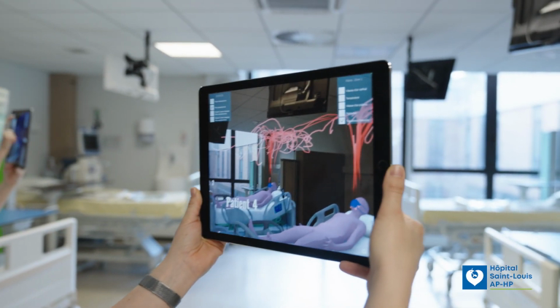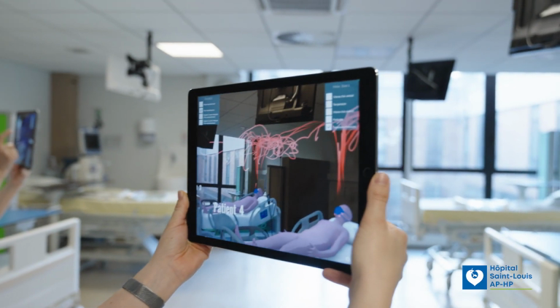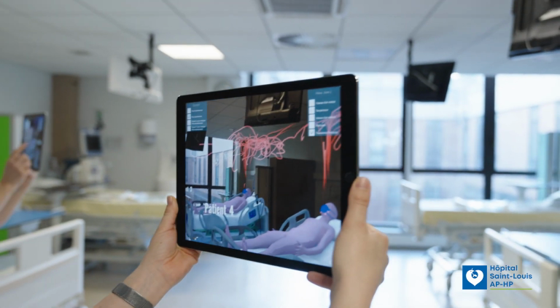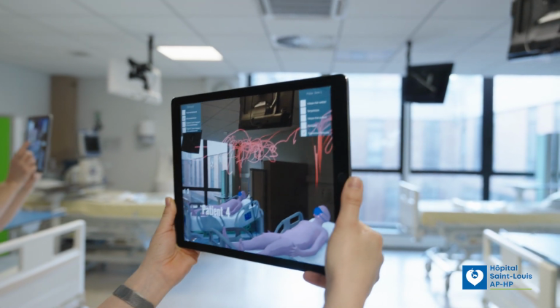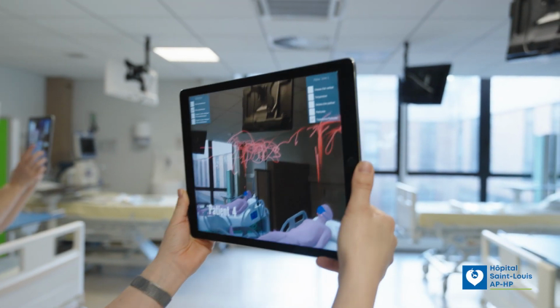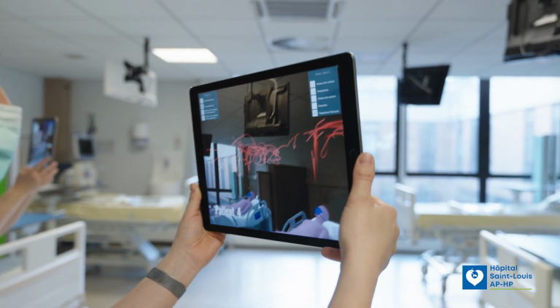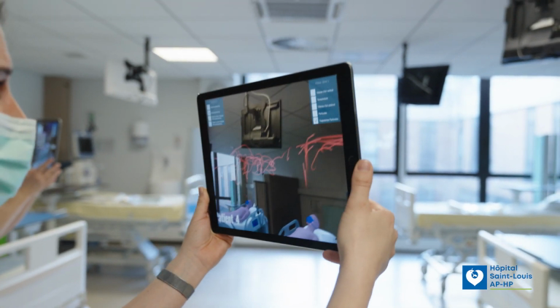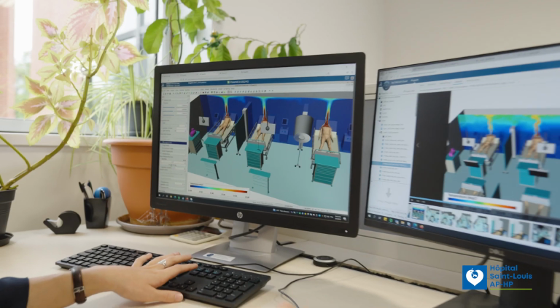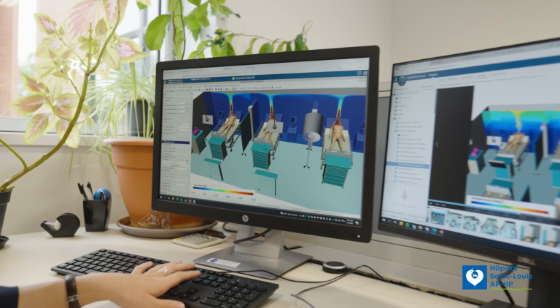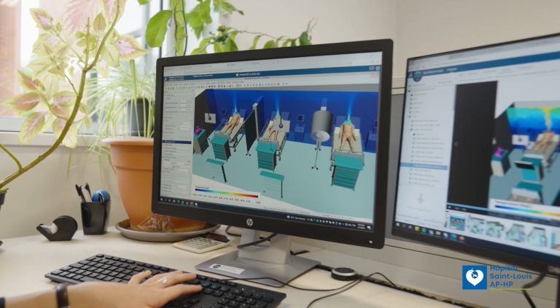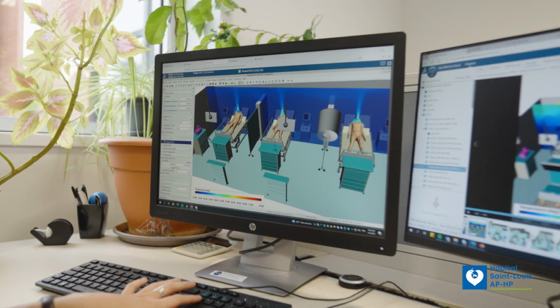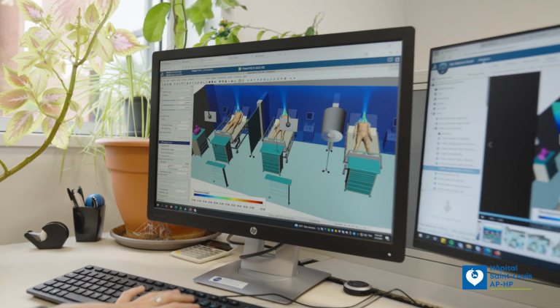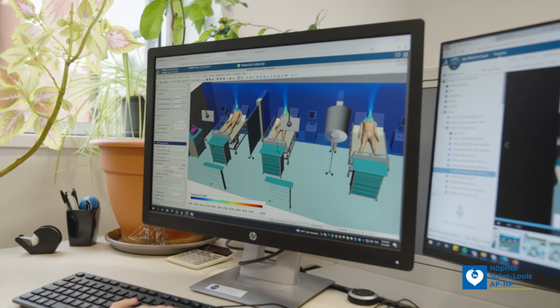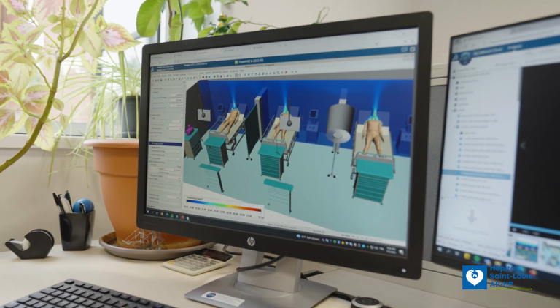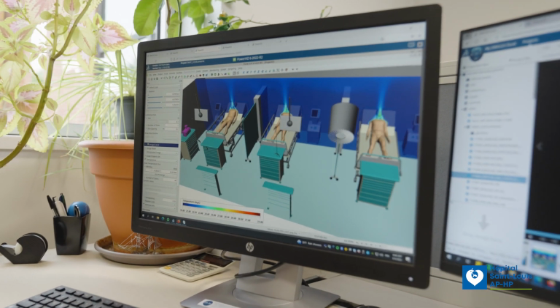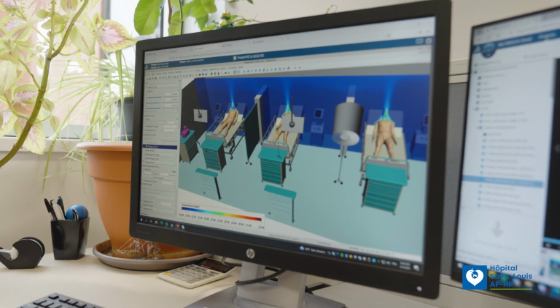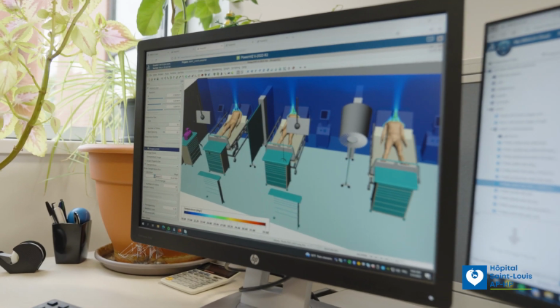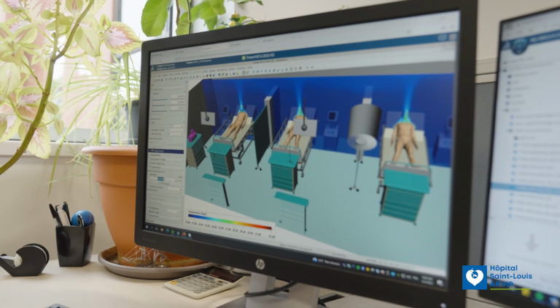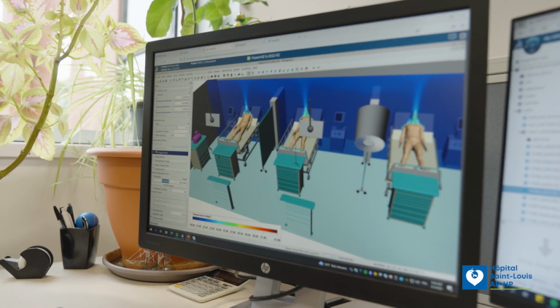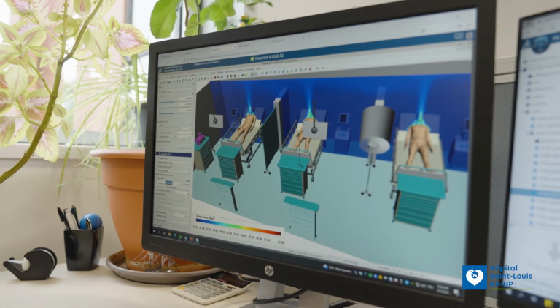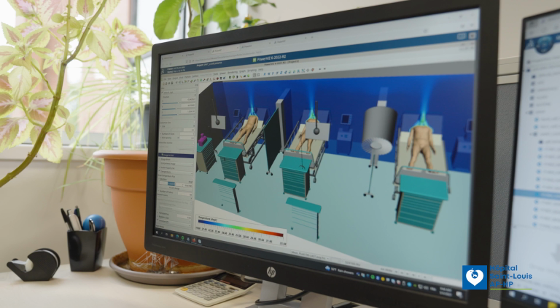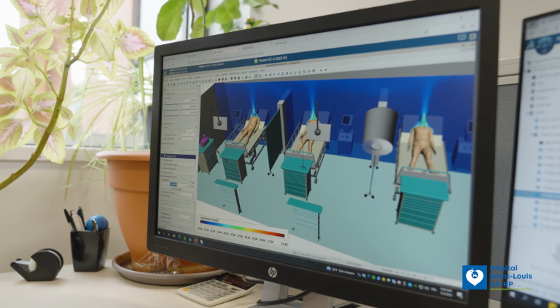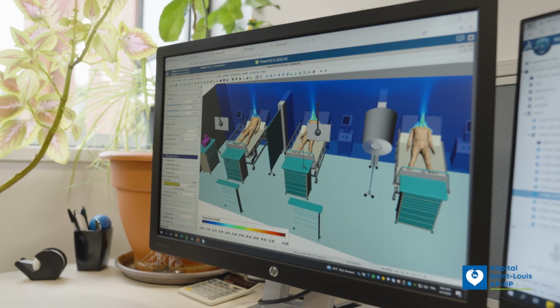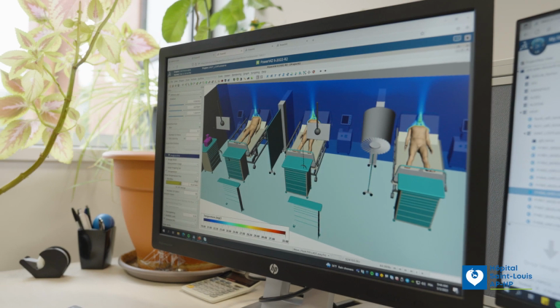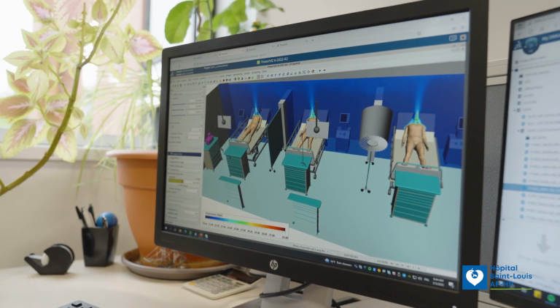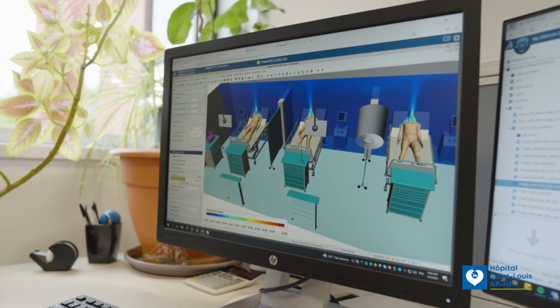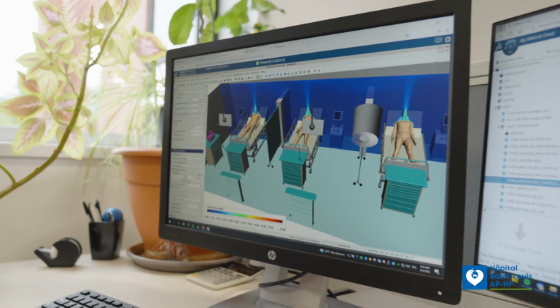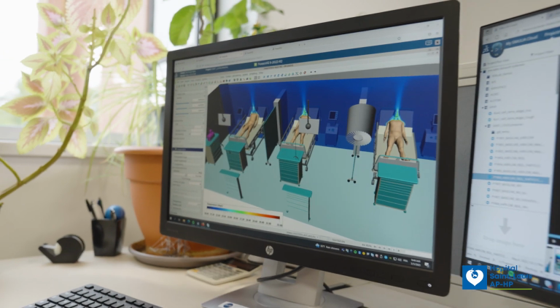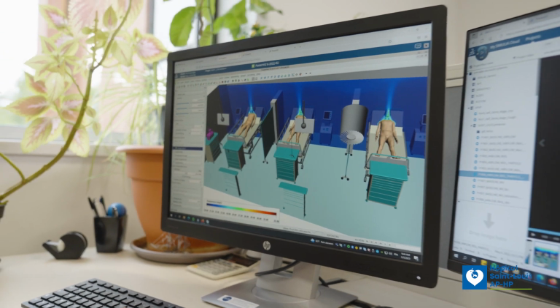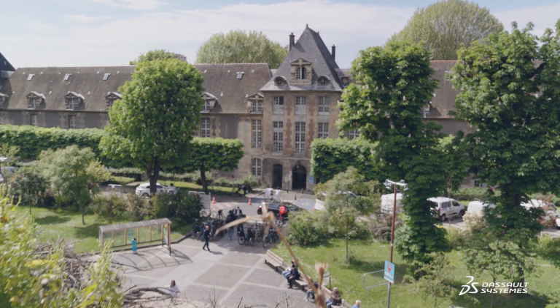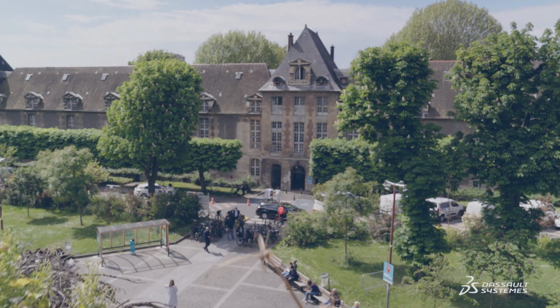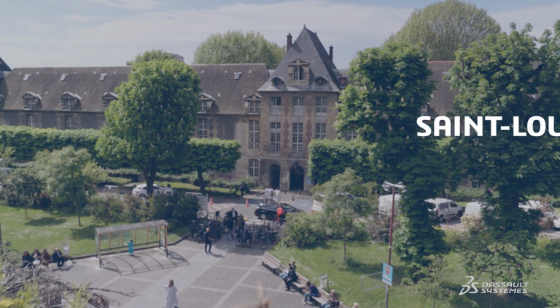With Dassault Systems, thanks to Augmented Reality, an innovative educational tool, we have been able to reveal the invisible.